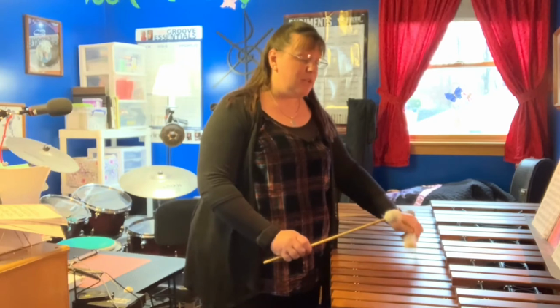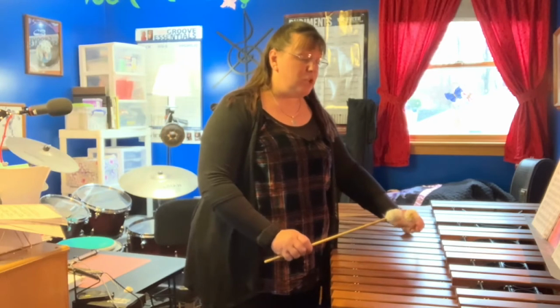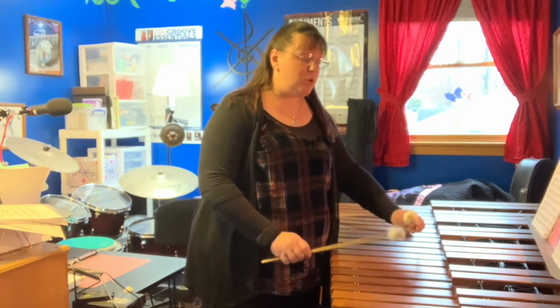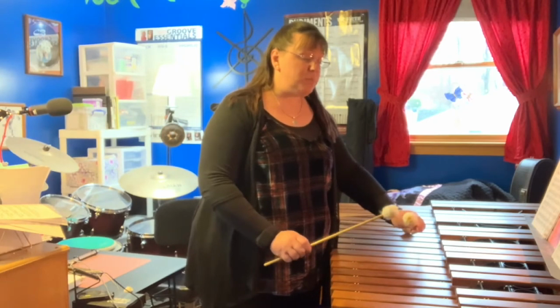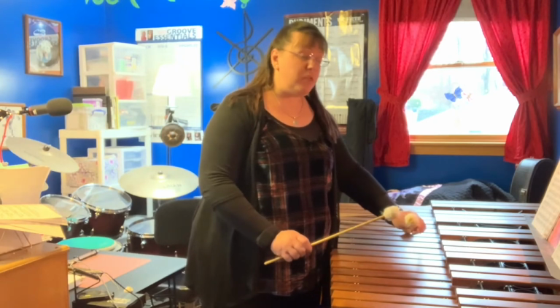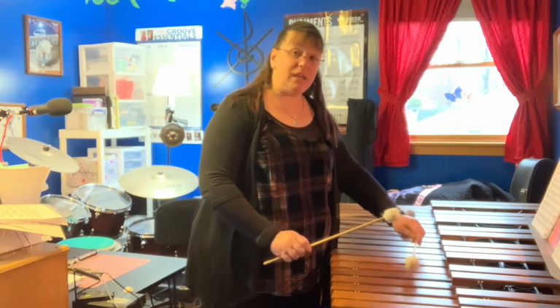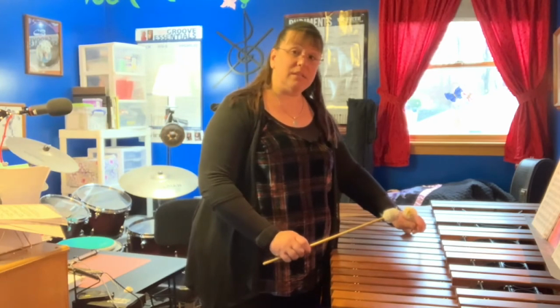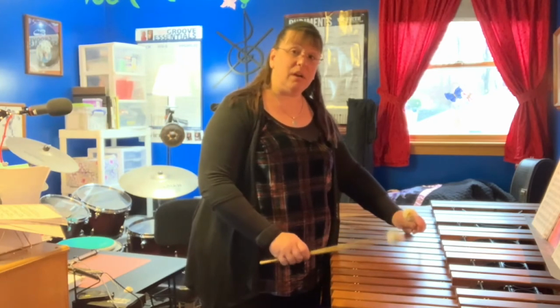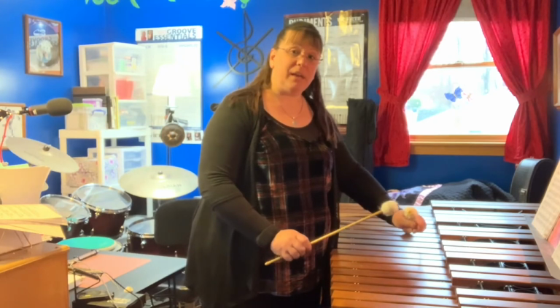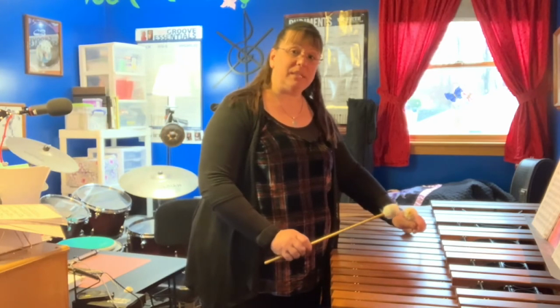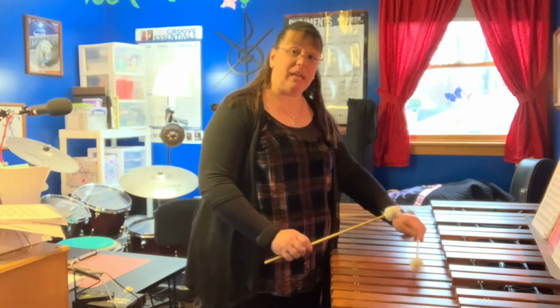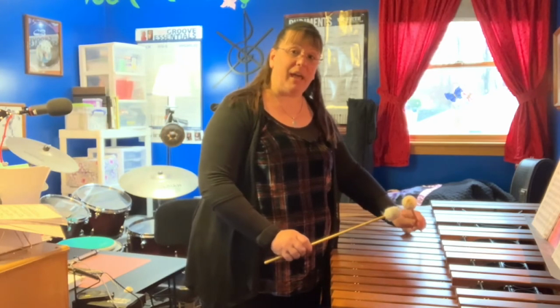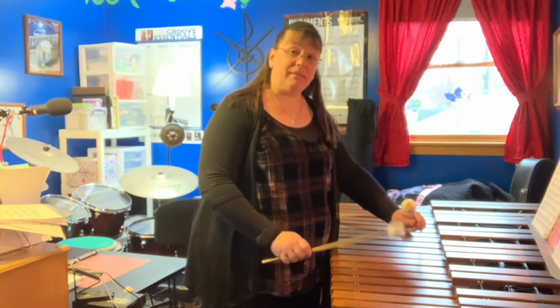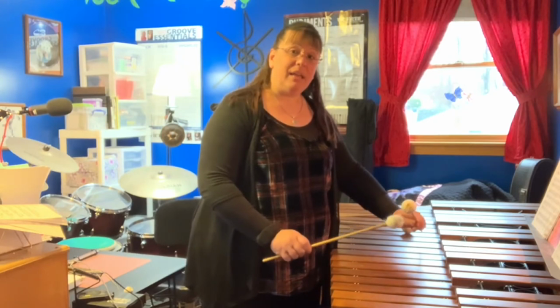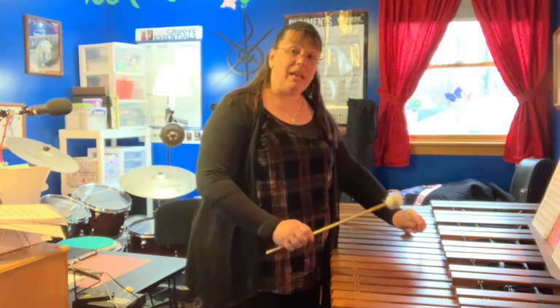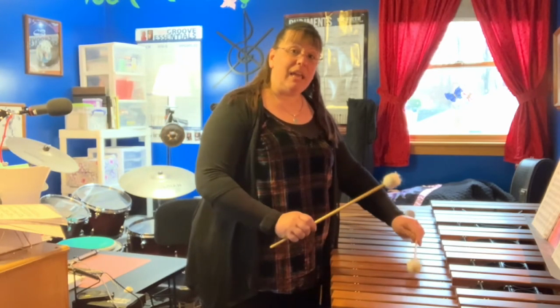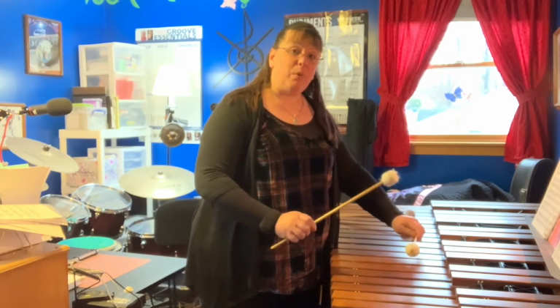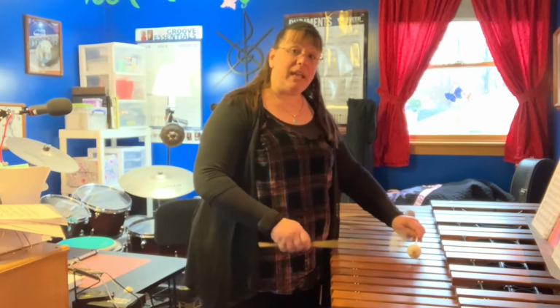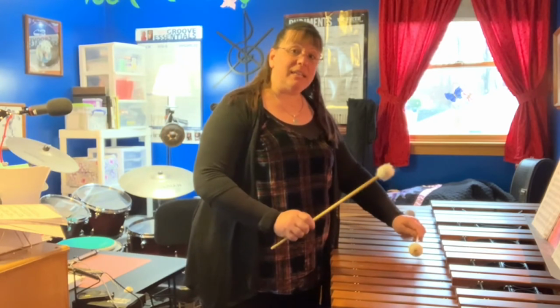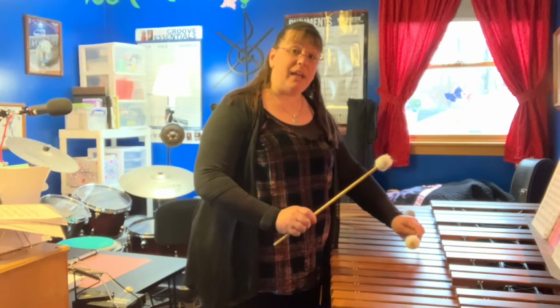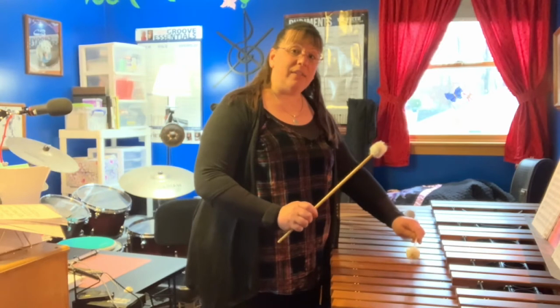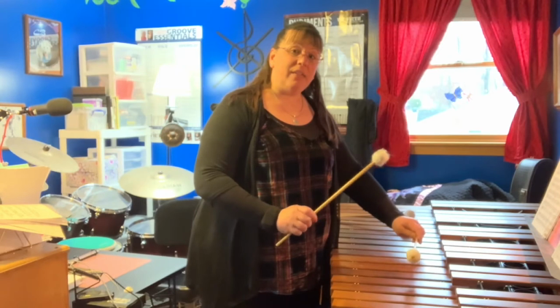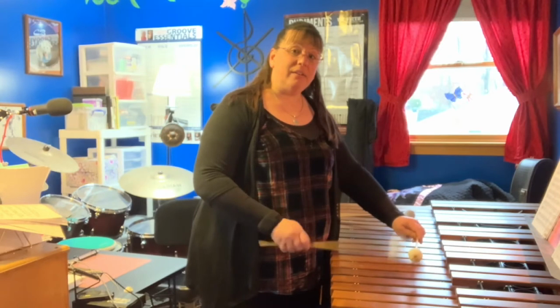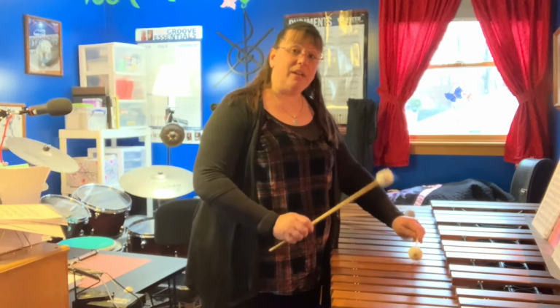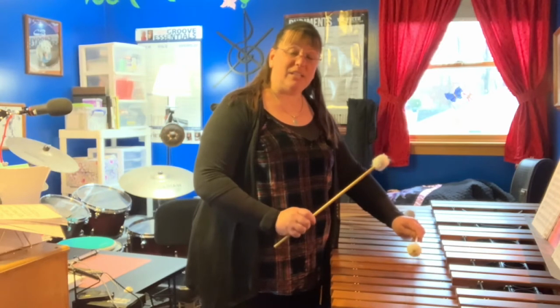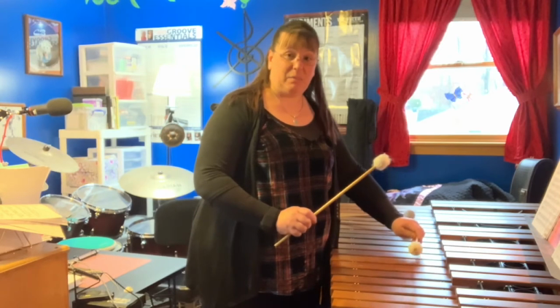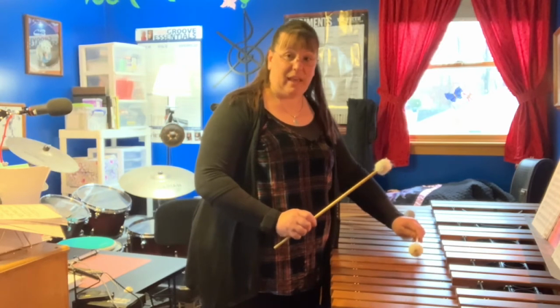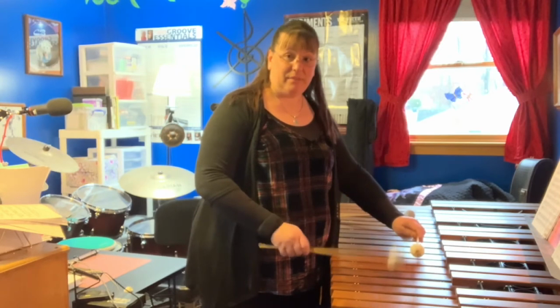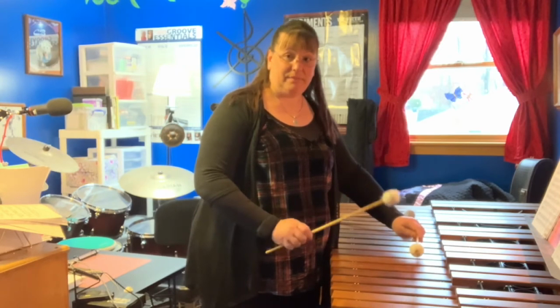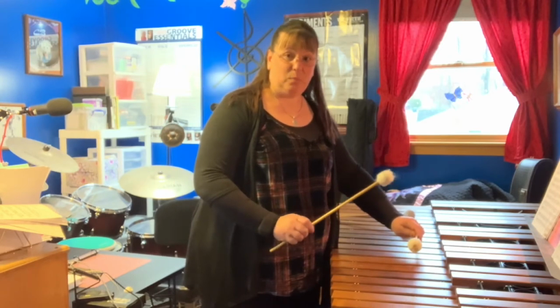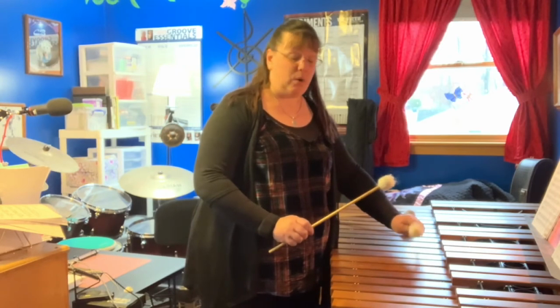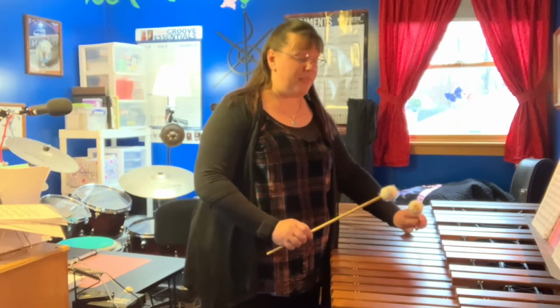You'll notice both hands are coming up to the same height. If one hand is higher than the other, it's going to be louder. We don't want that.